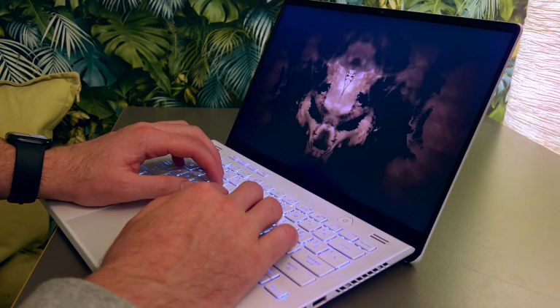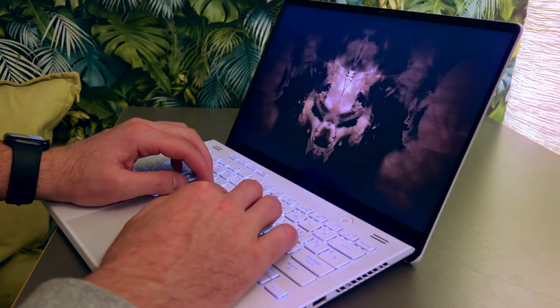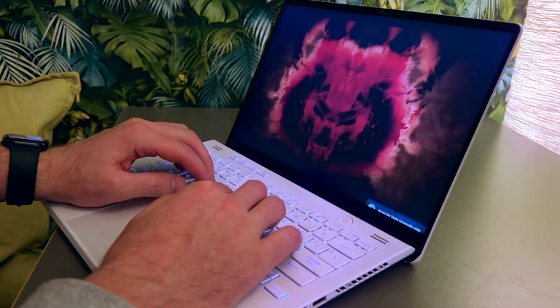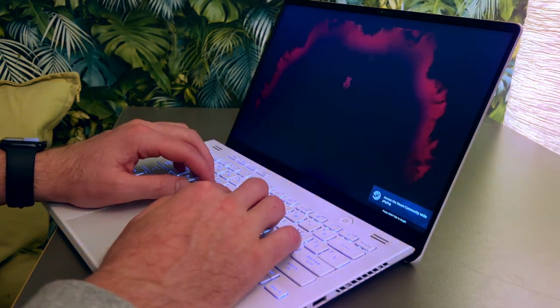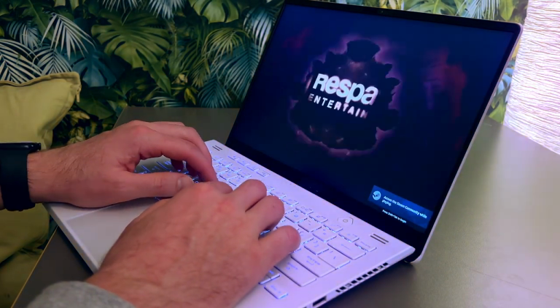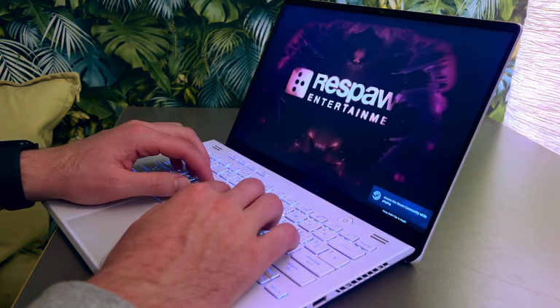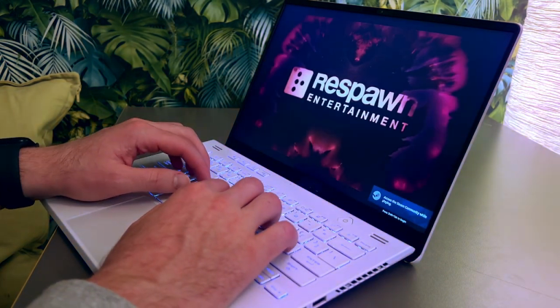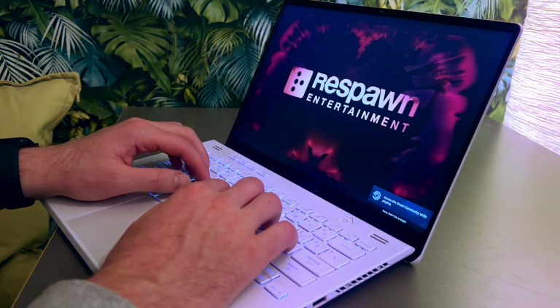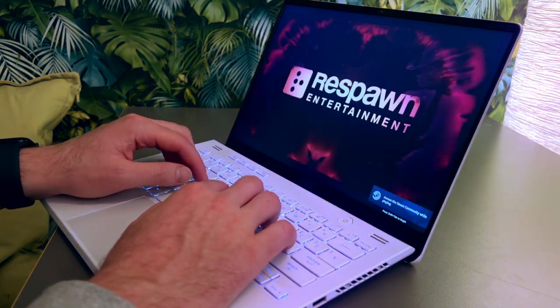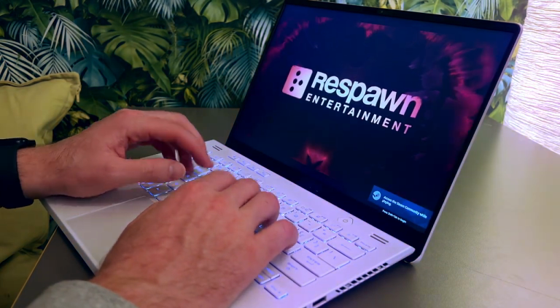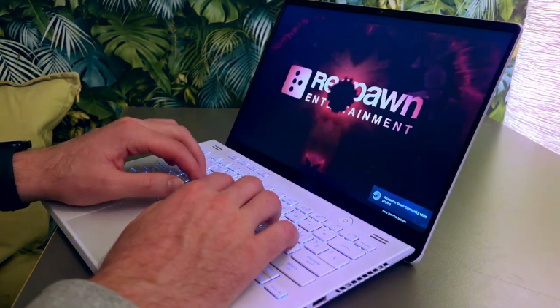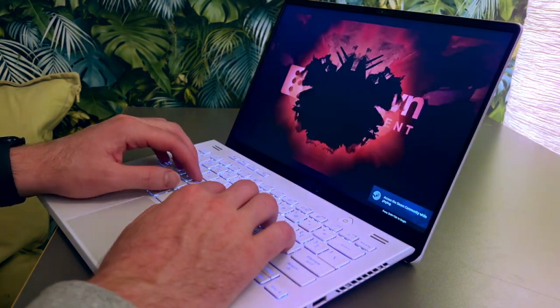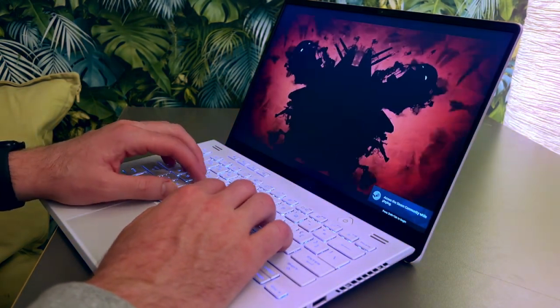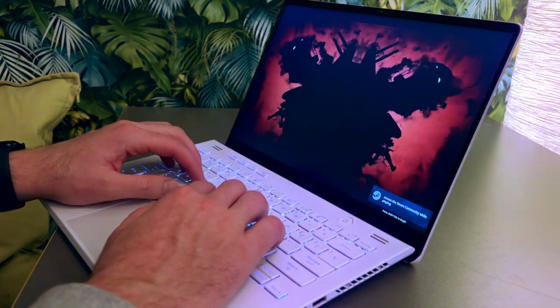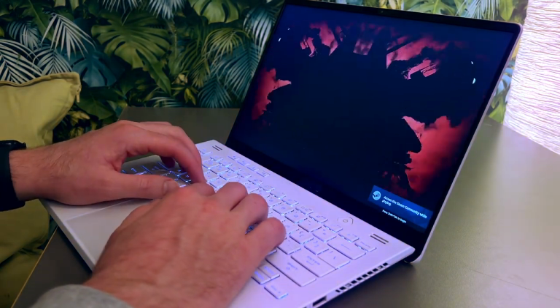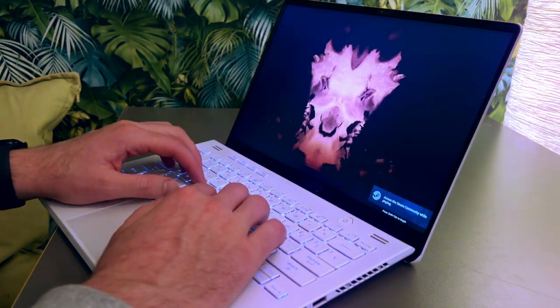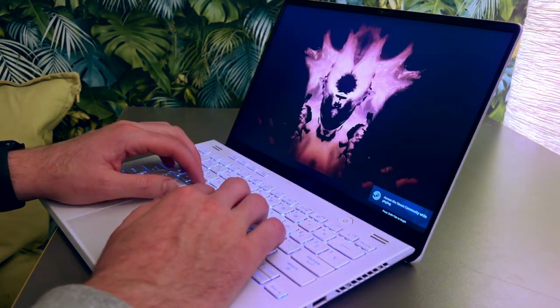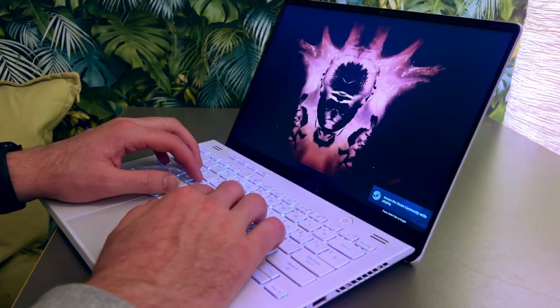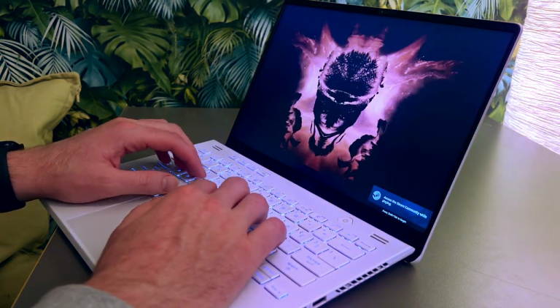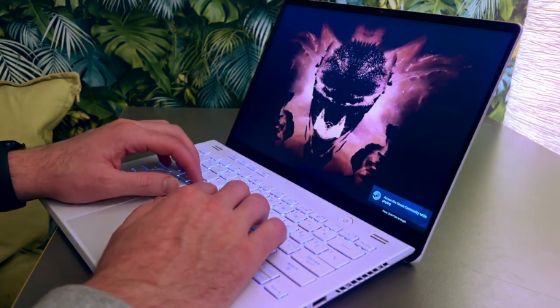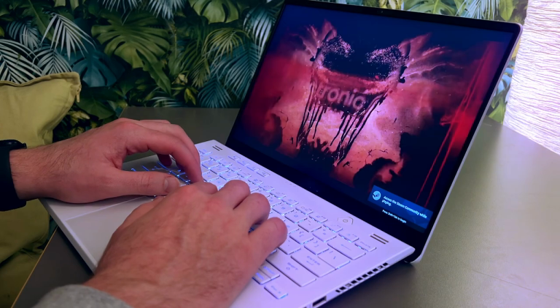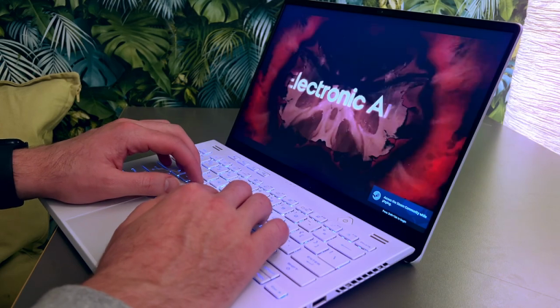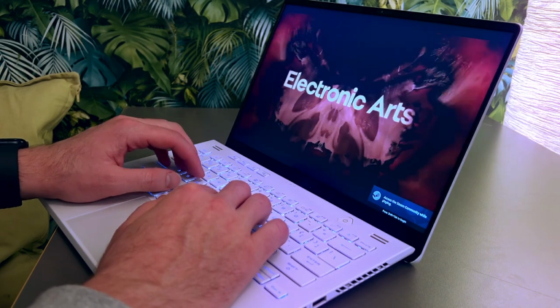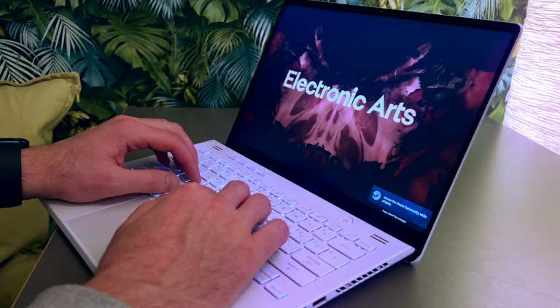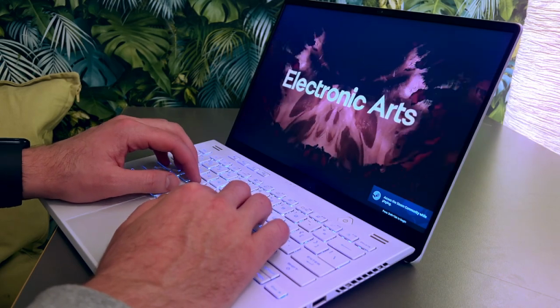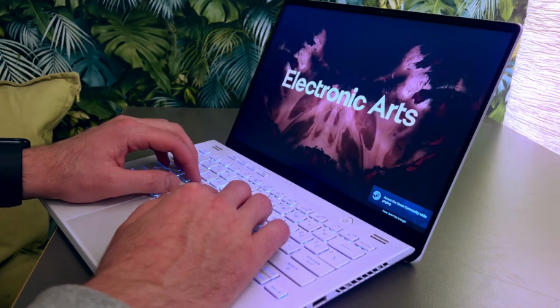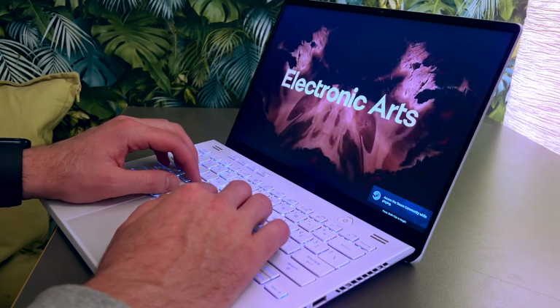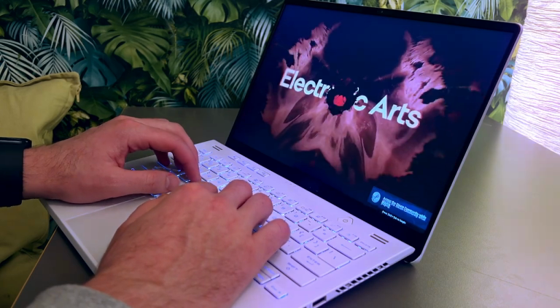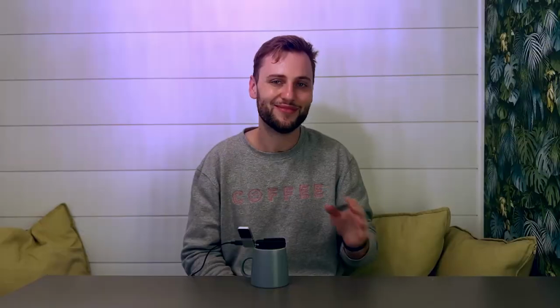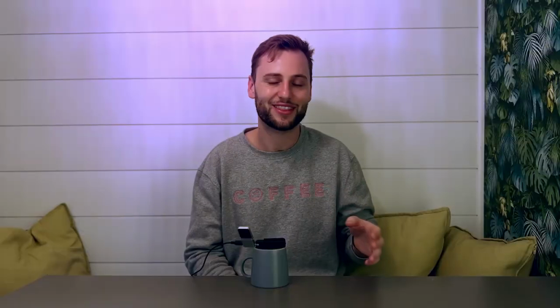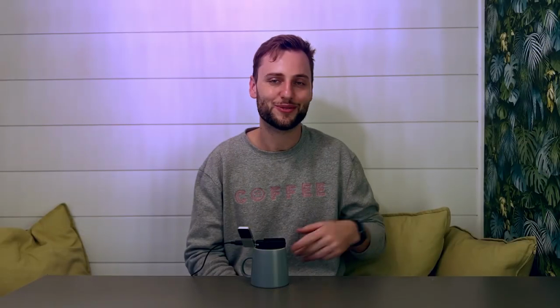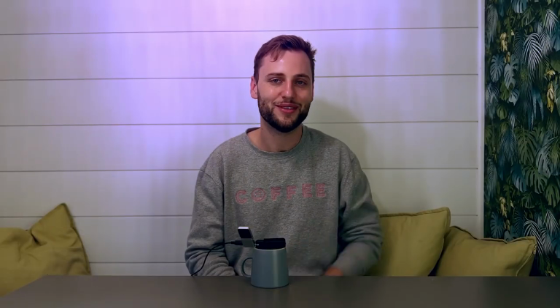So many other gaming laptops are giant and heavy and feel like they were made to sit on a desk all day. Not this one.